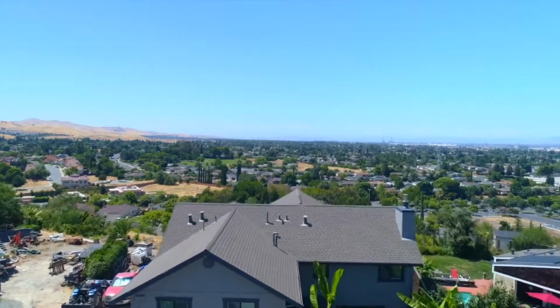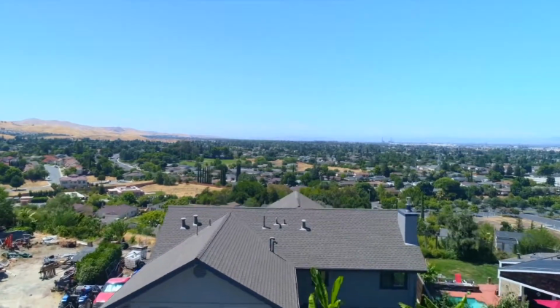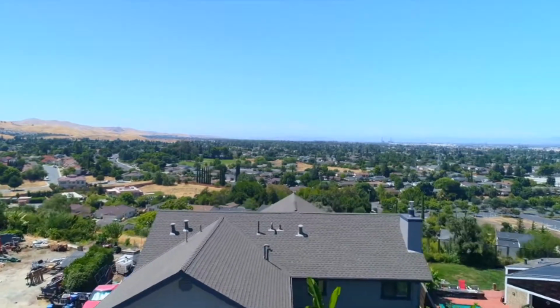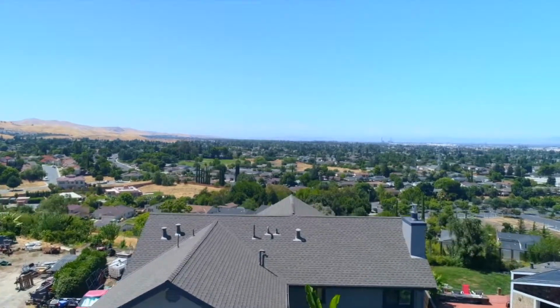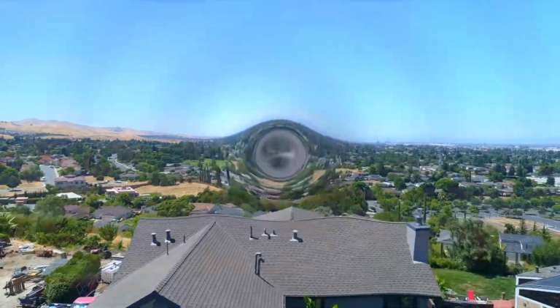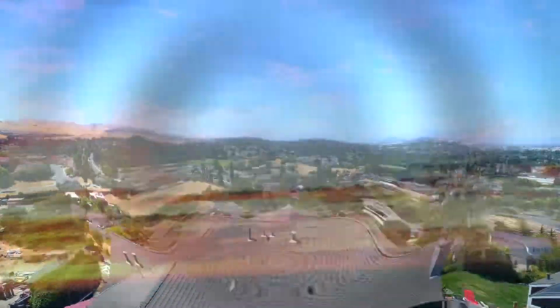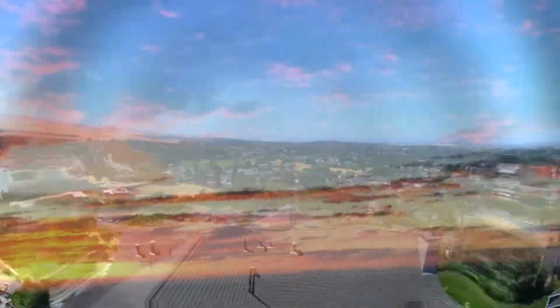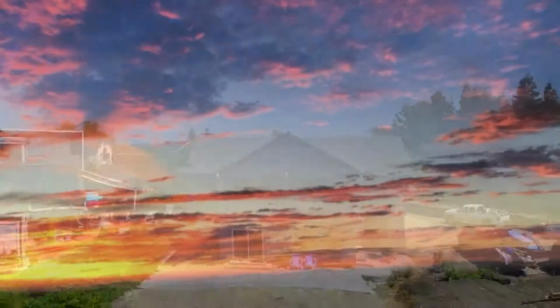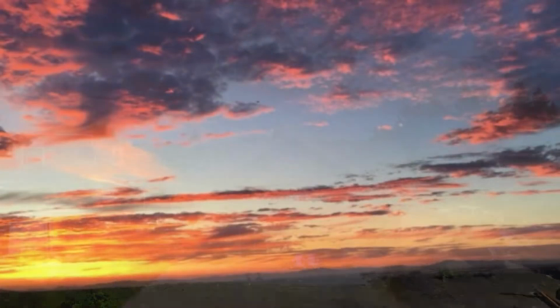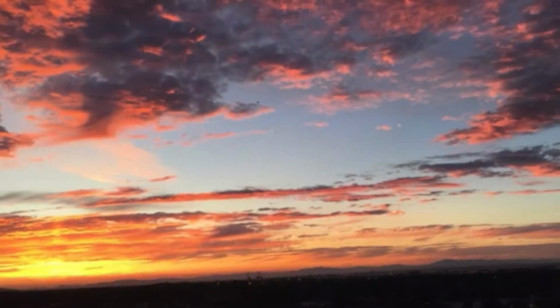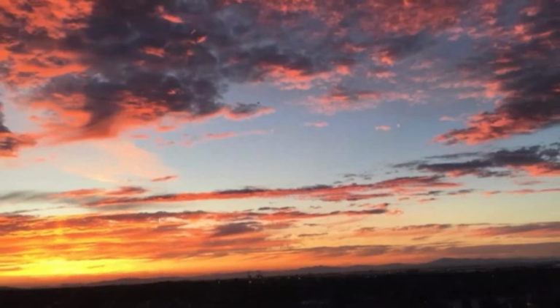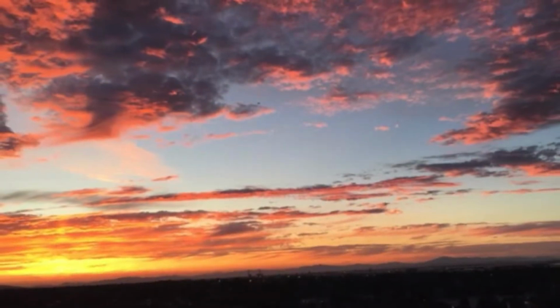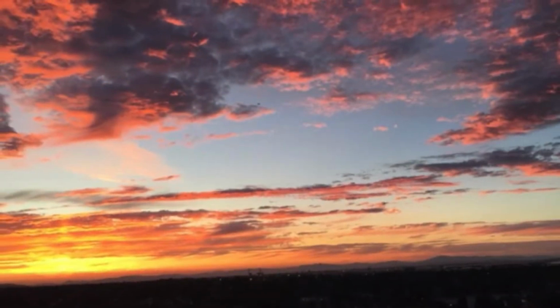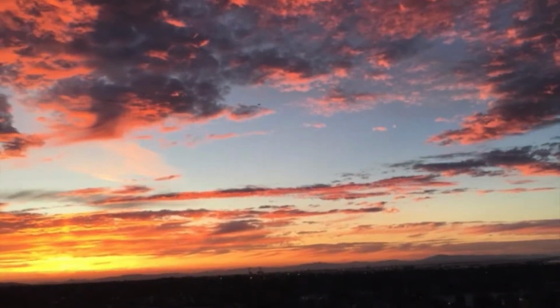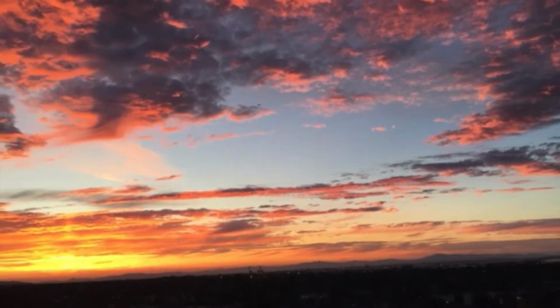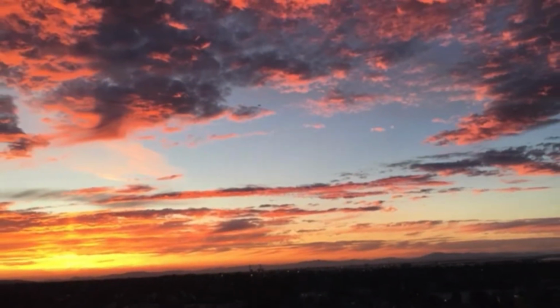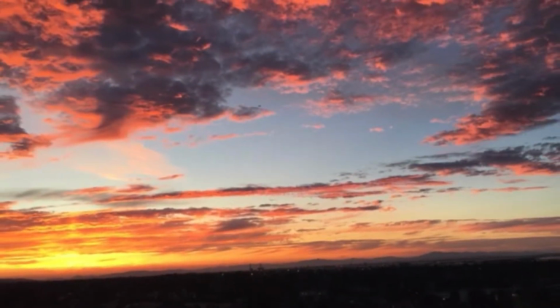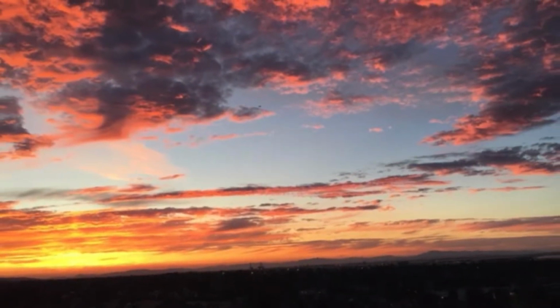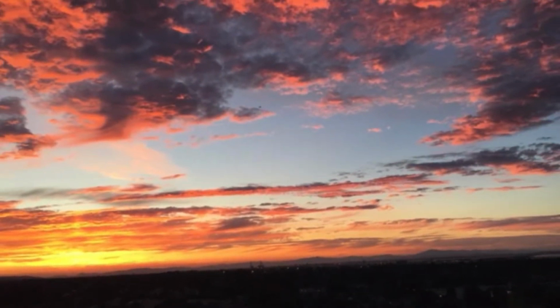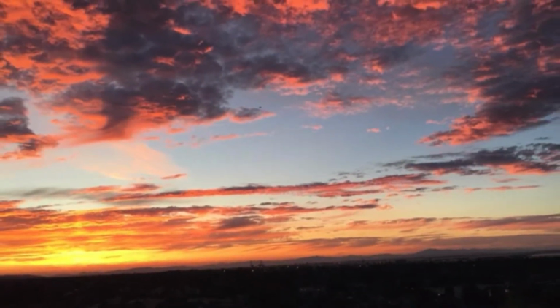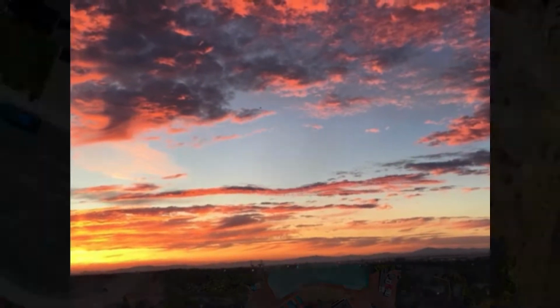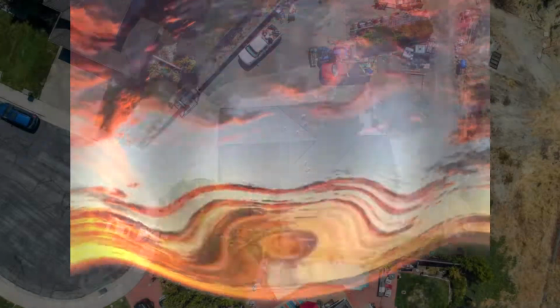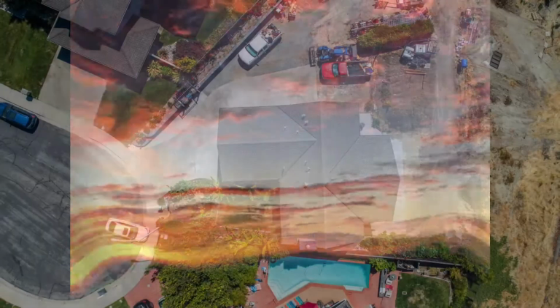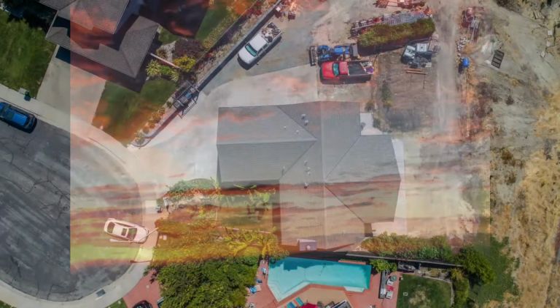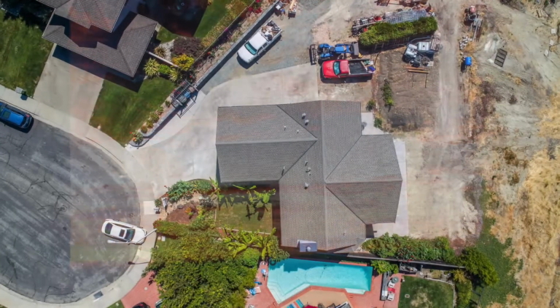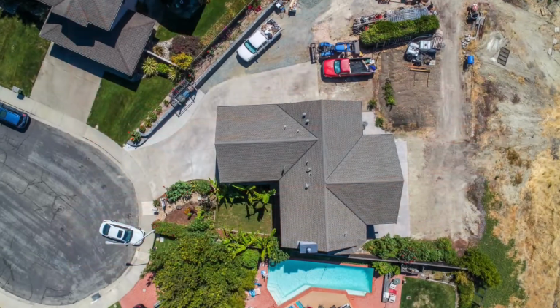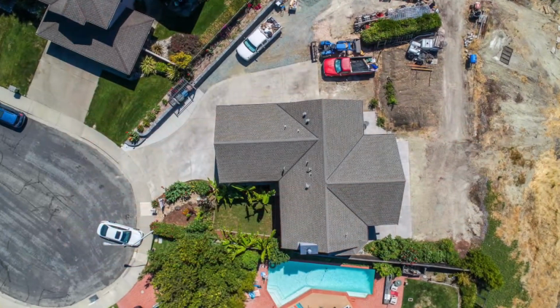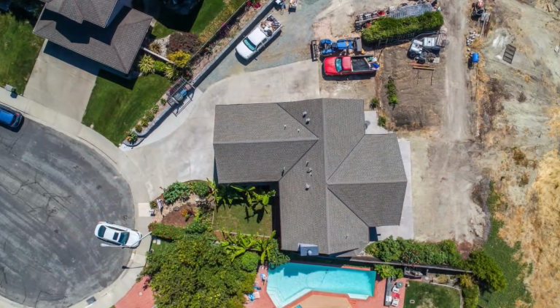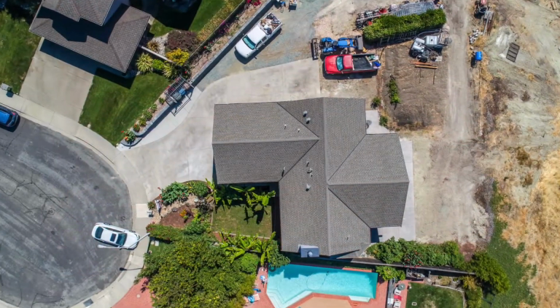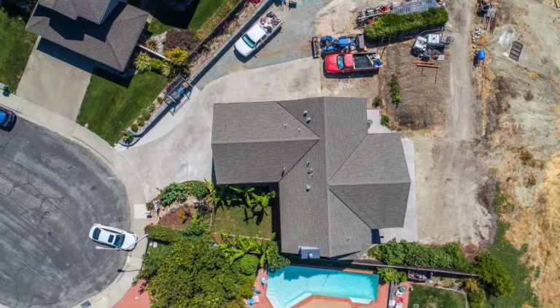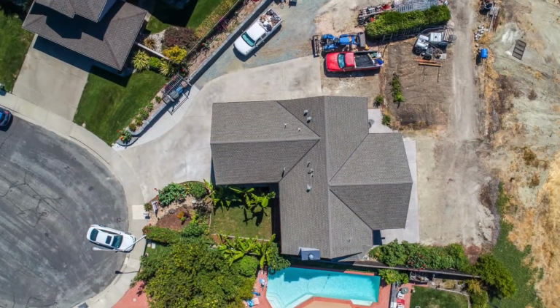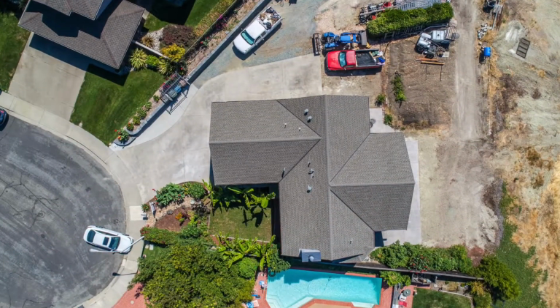And the views — you'll be the master of your domain from atop this beautiful ridge line with stunning sunsets almost nightly.